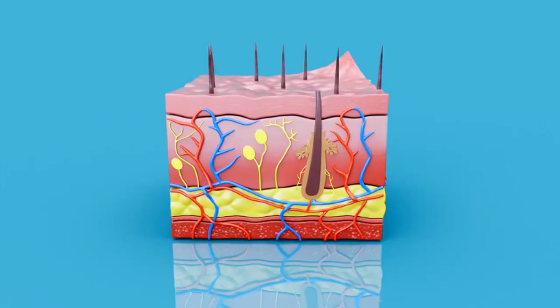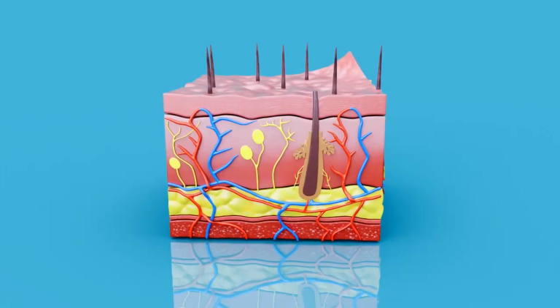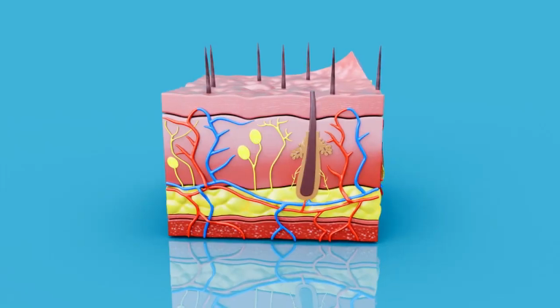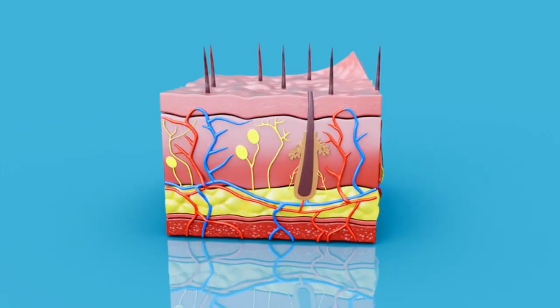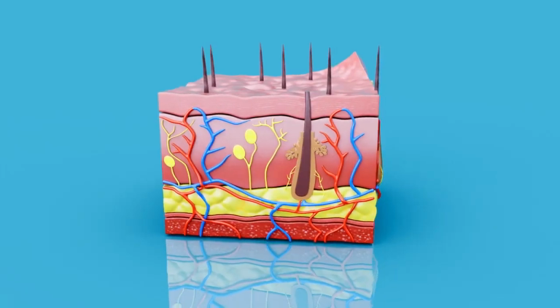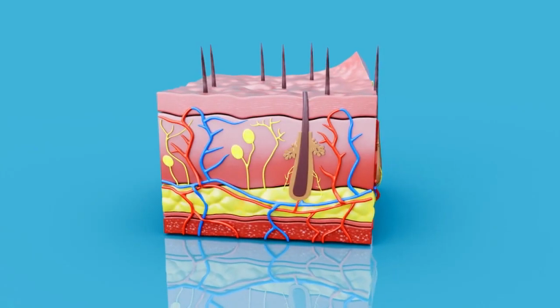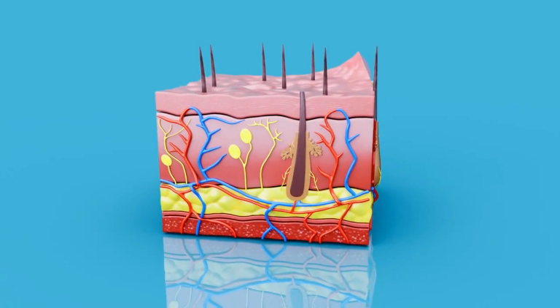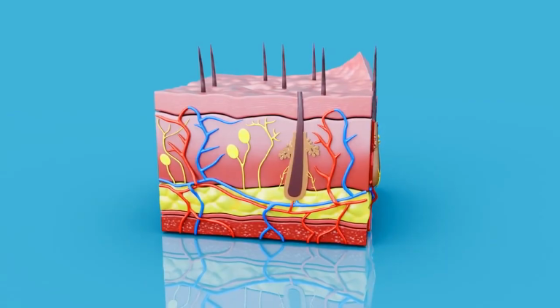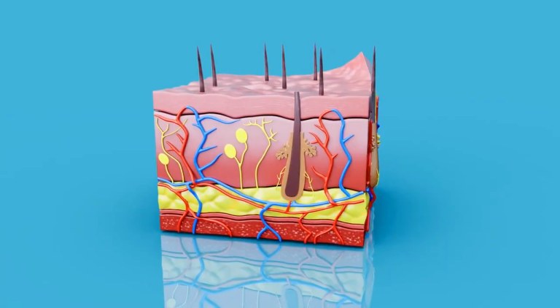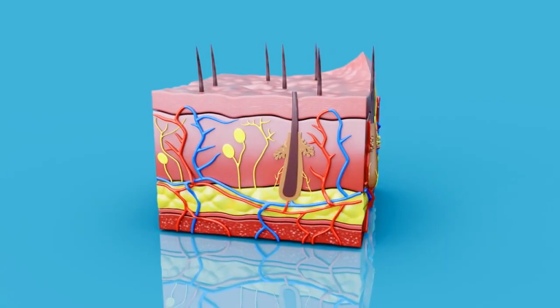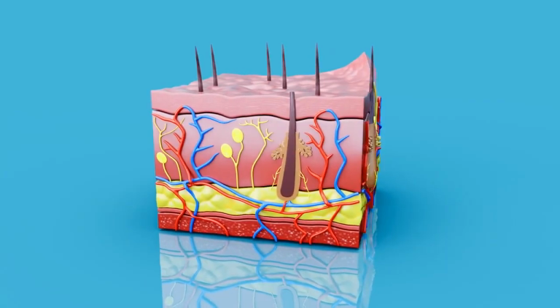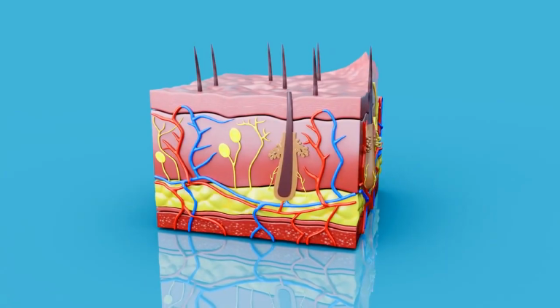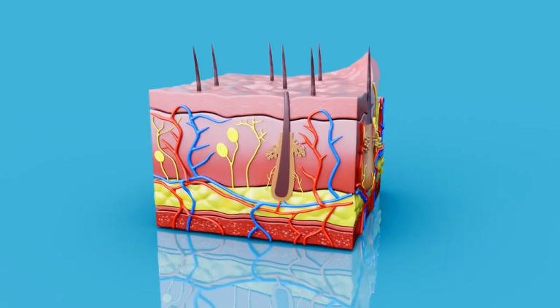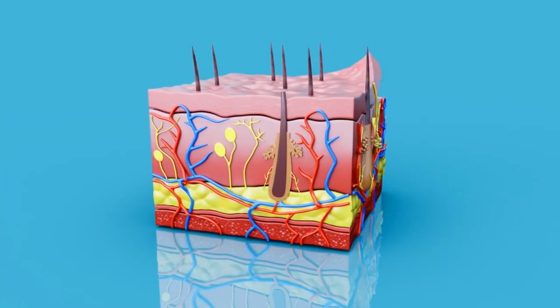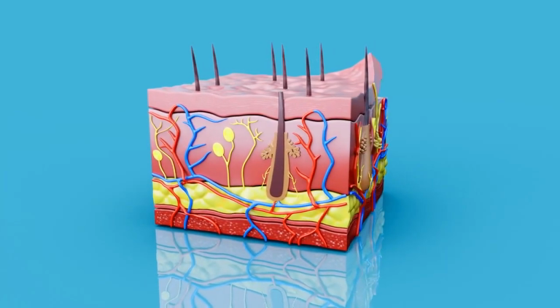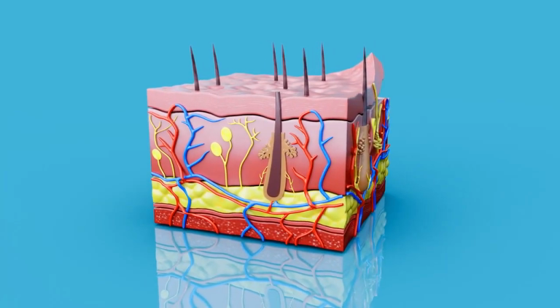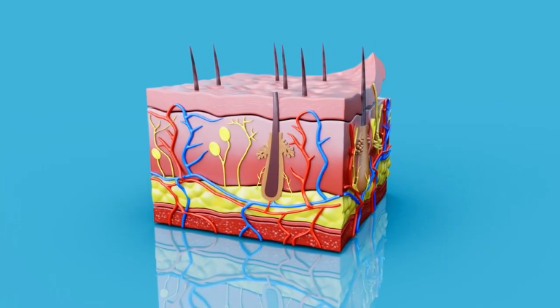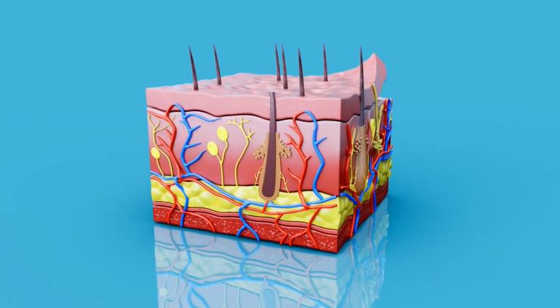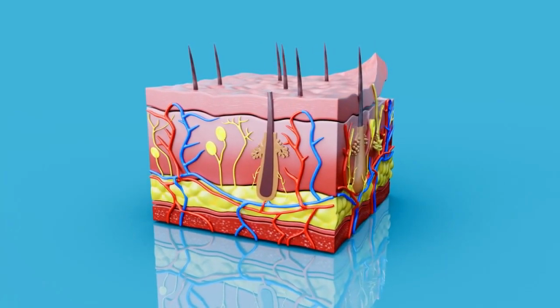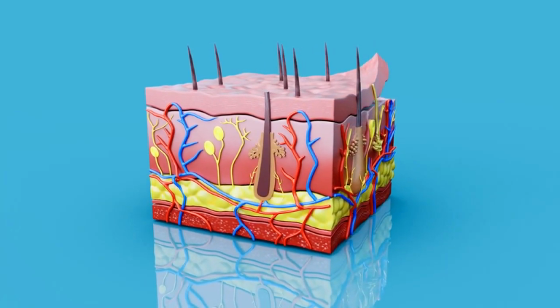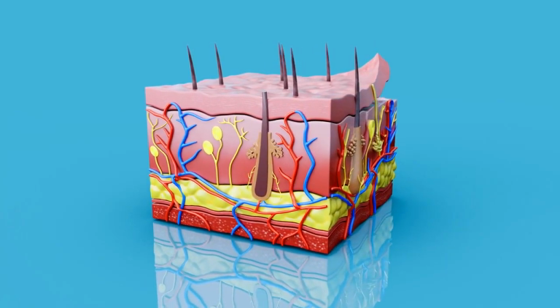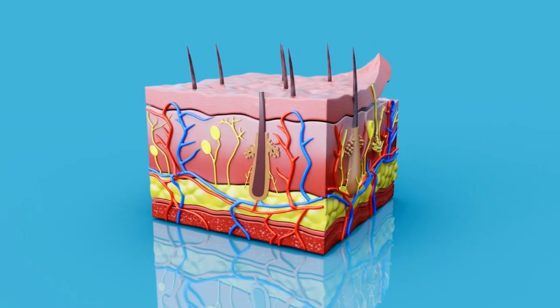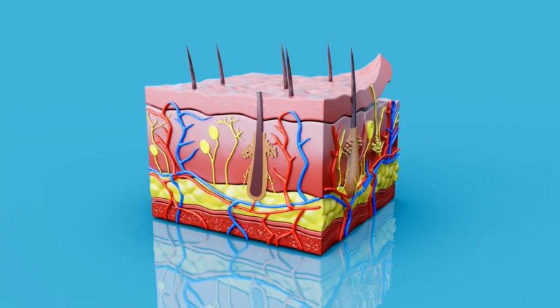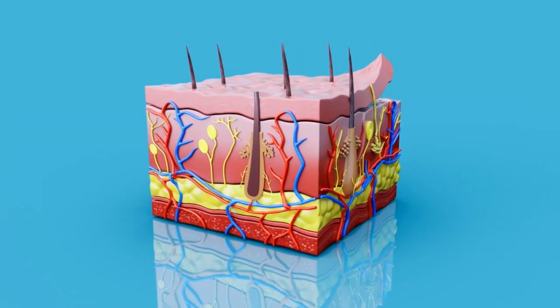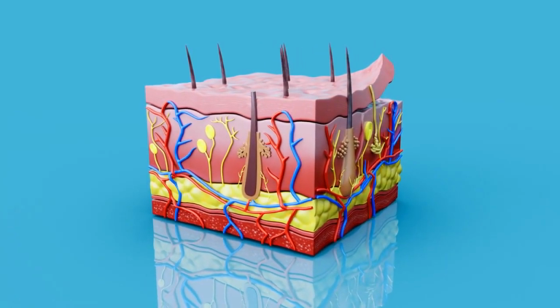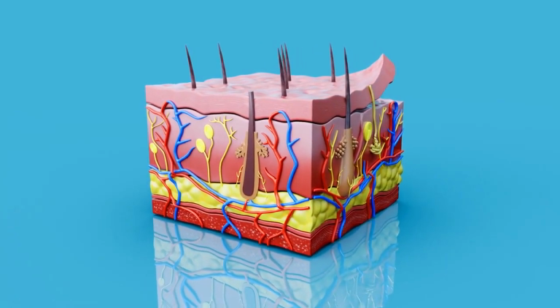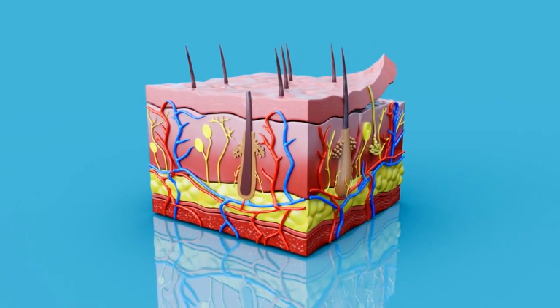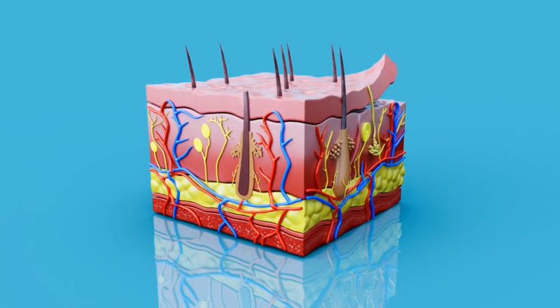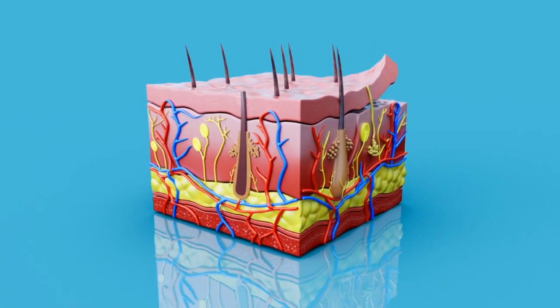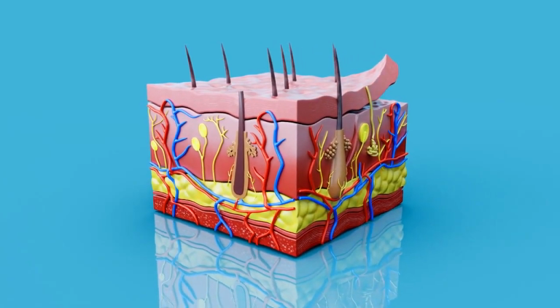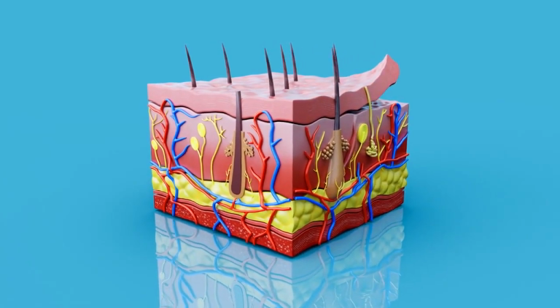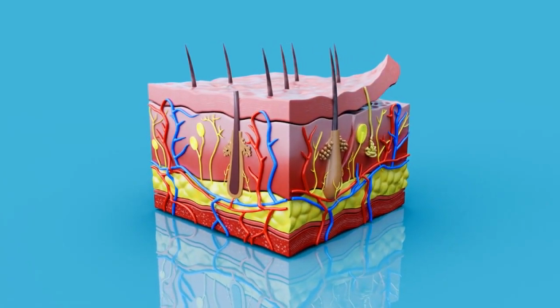When this gene gets activated in melanocytes — the cells that make pigment — it throws a wrench in the system.